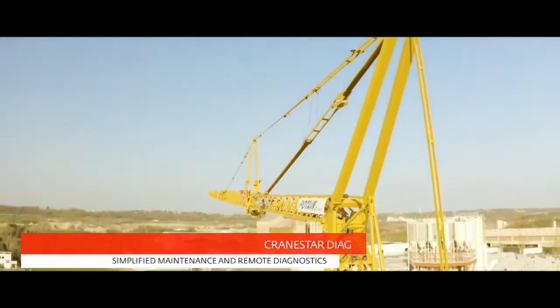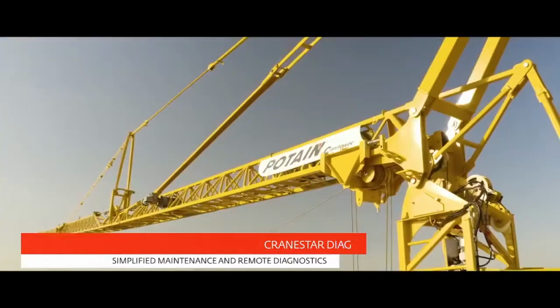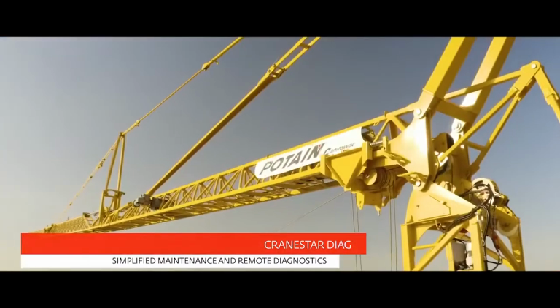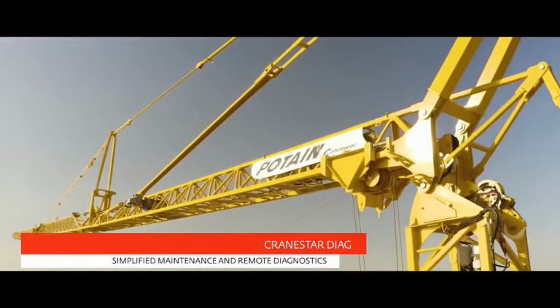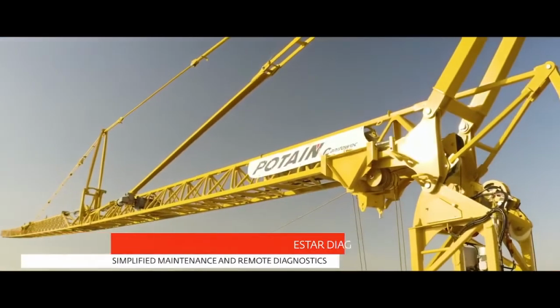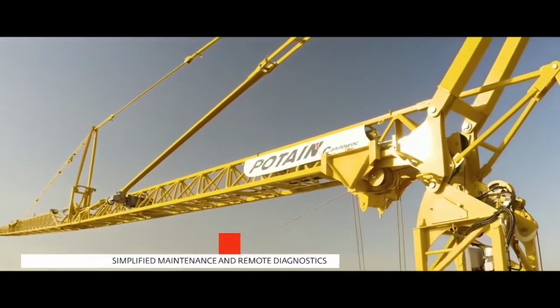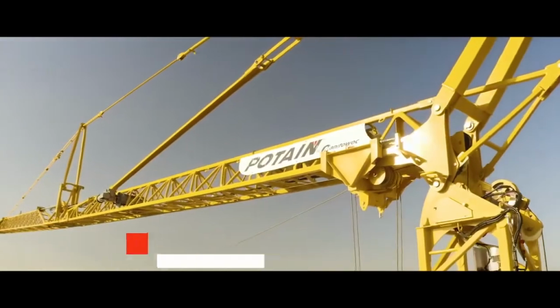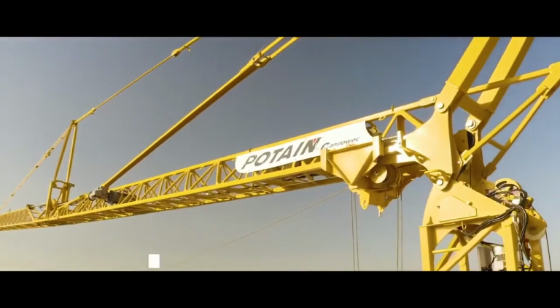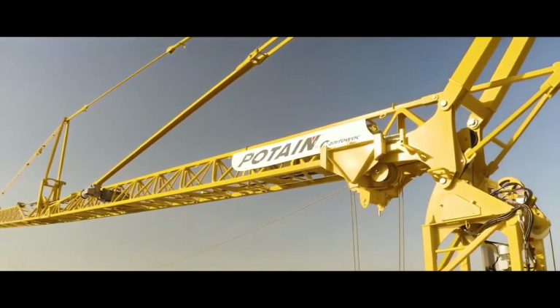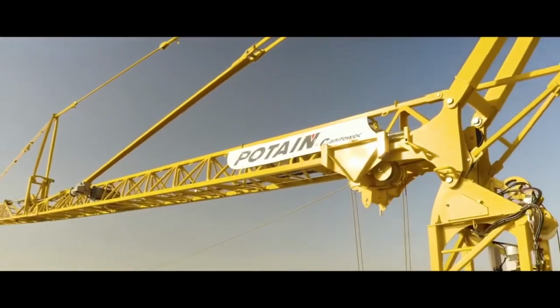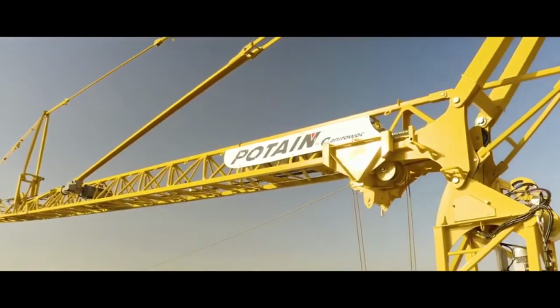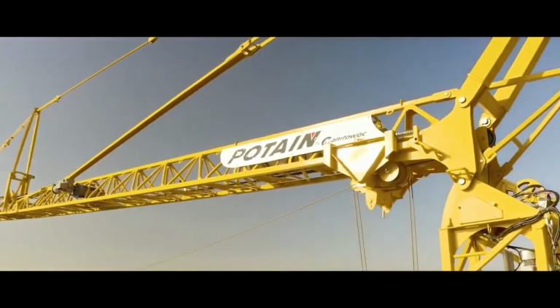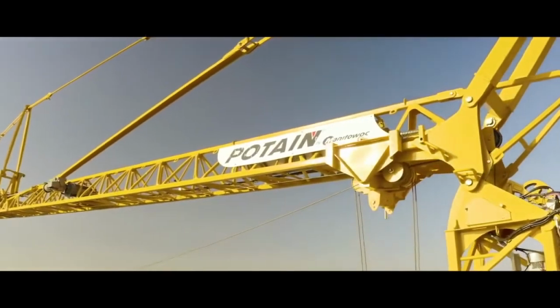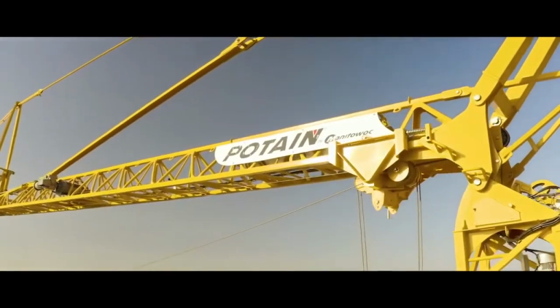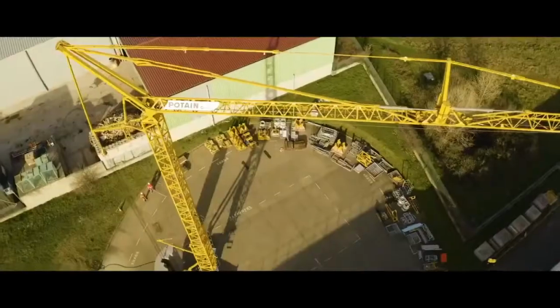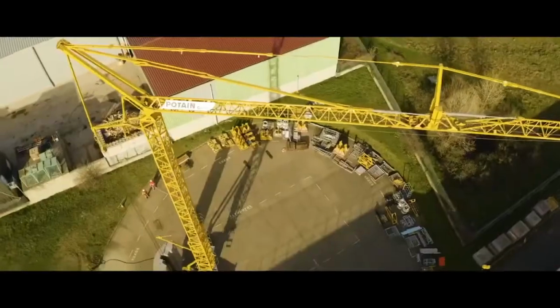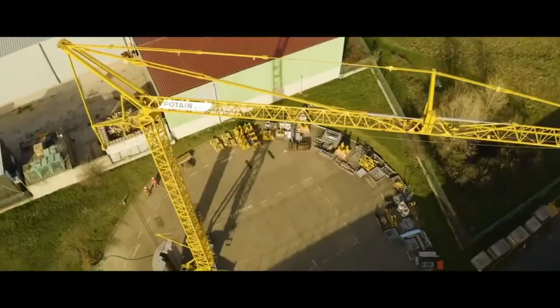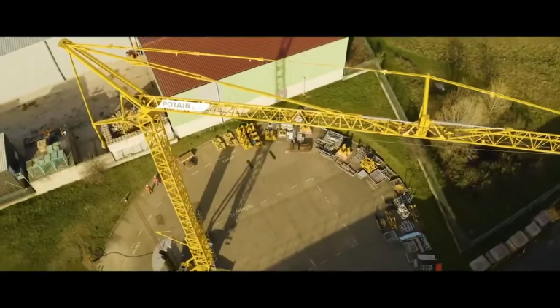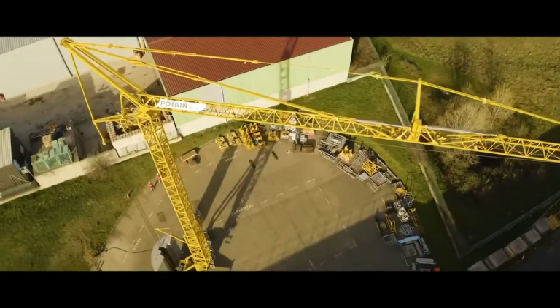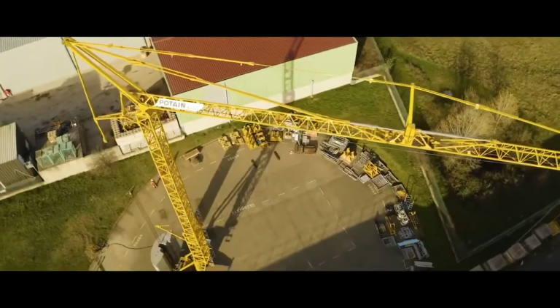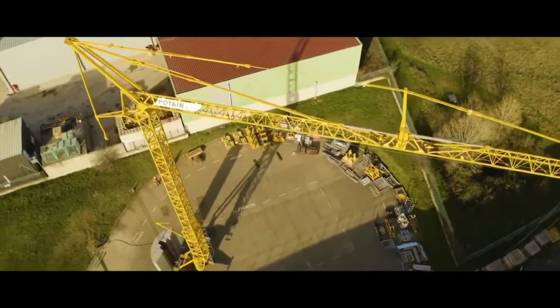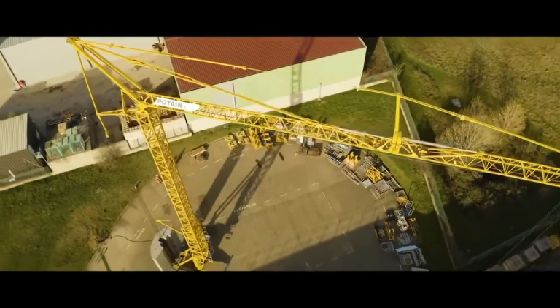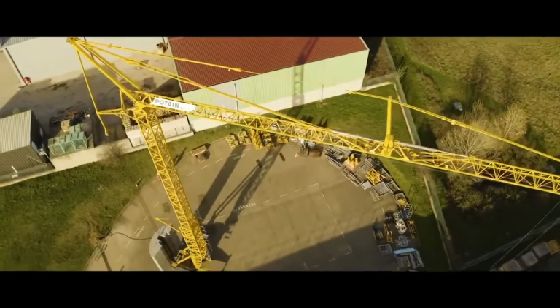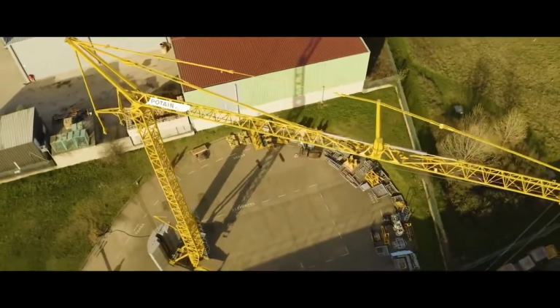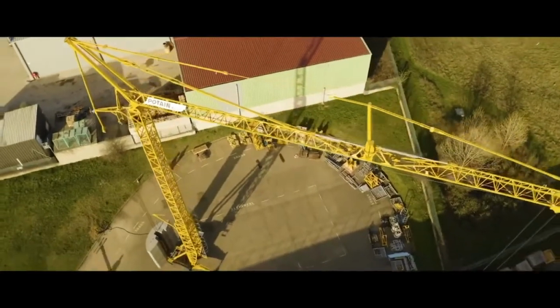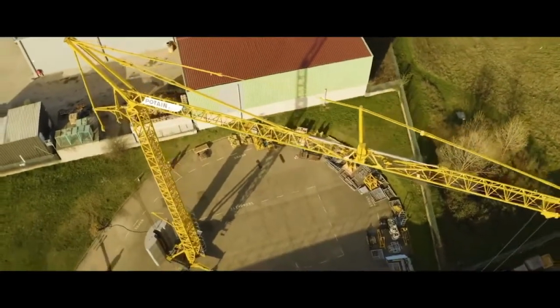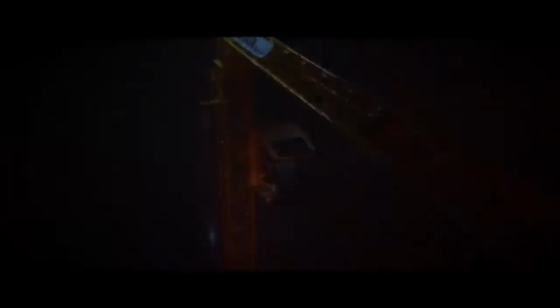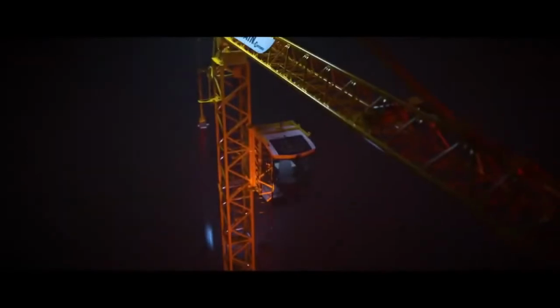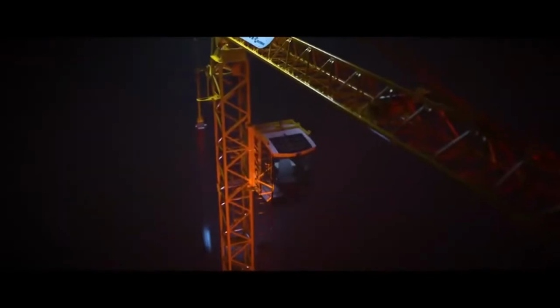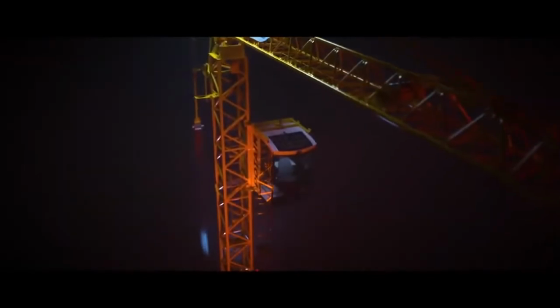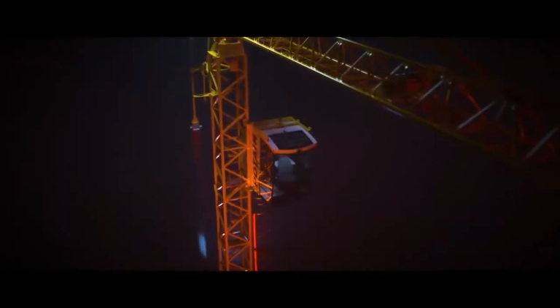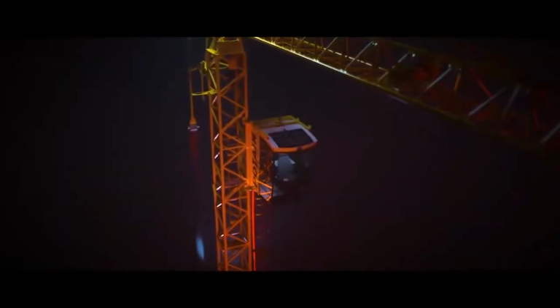The IGO T-99 is also a connected crane. With Crane Star Diag, technicians can review the activity of the crane in real time, make a diagnosis, or retrieve the information necessary for maintenance.